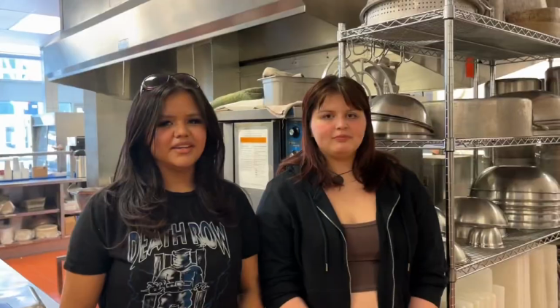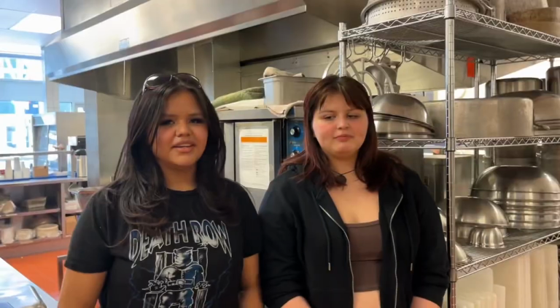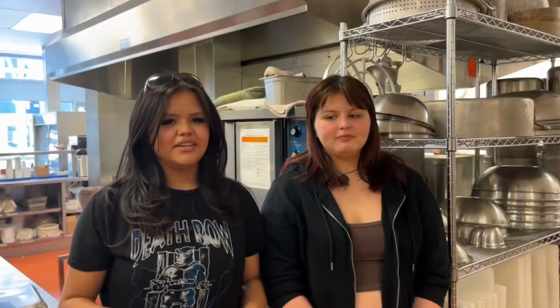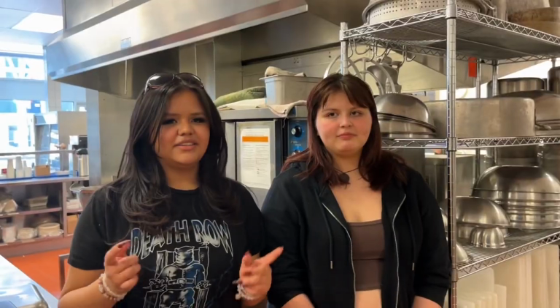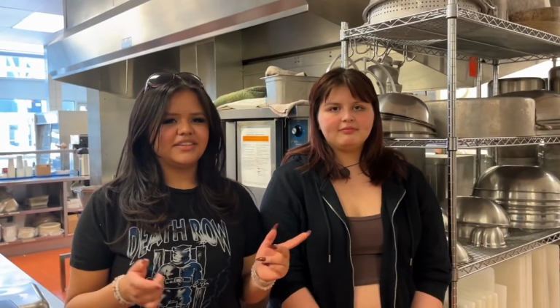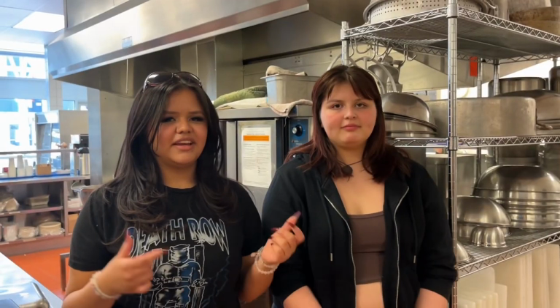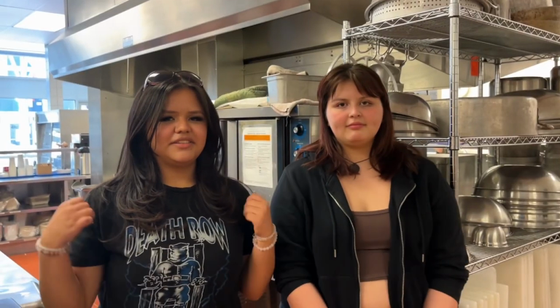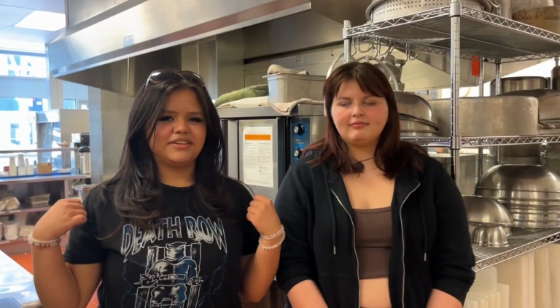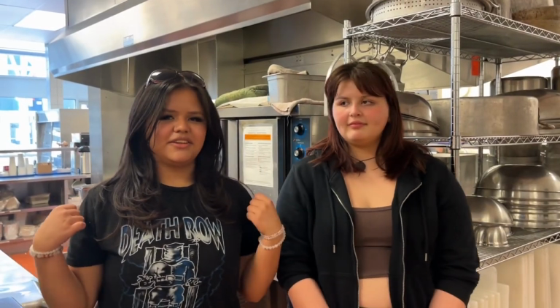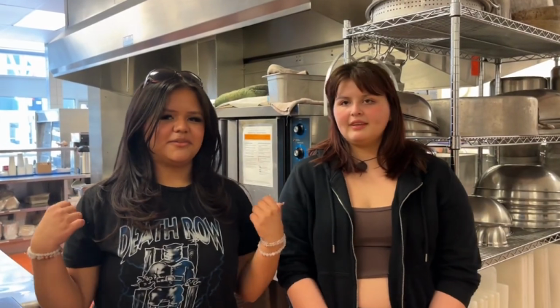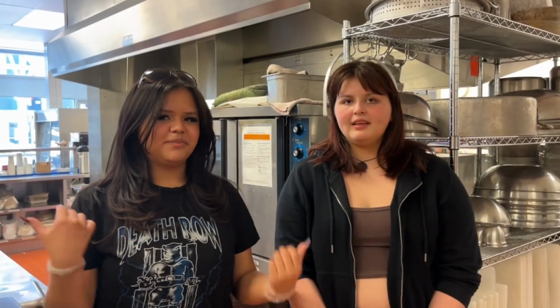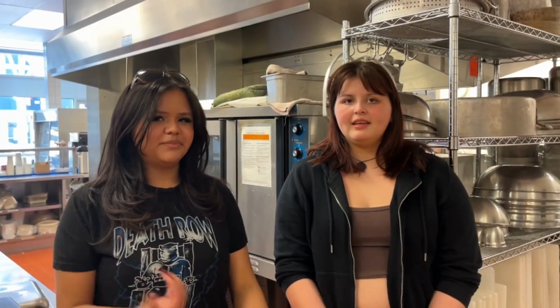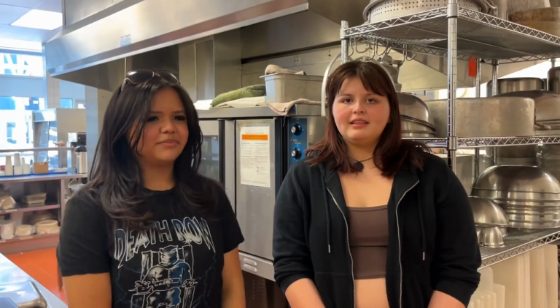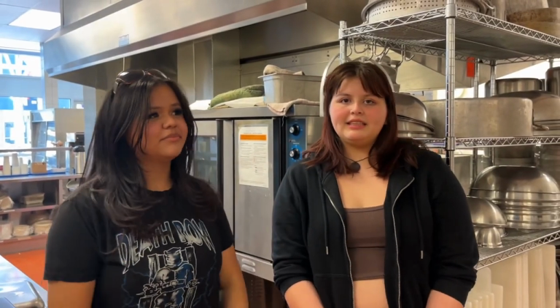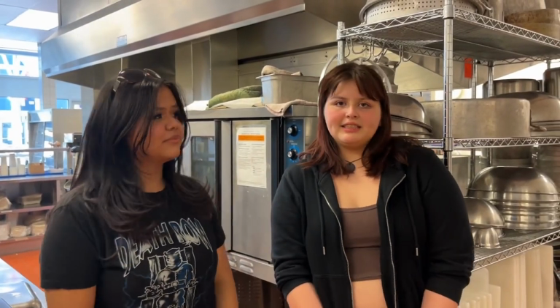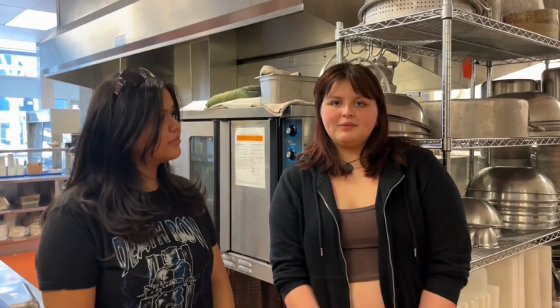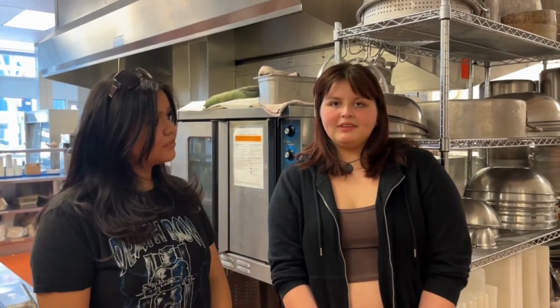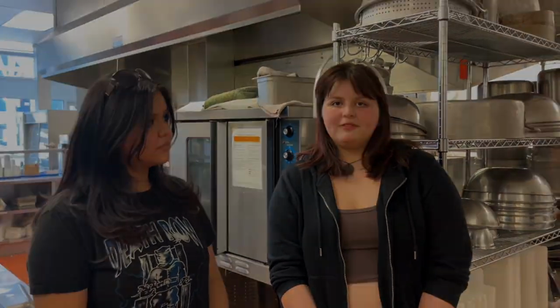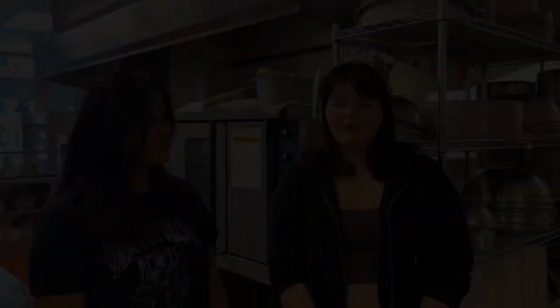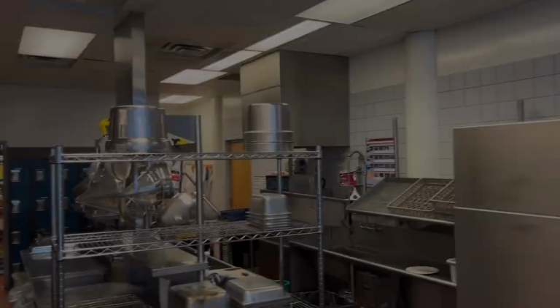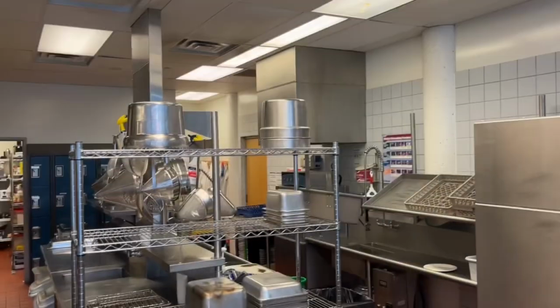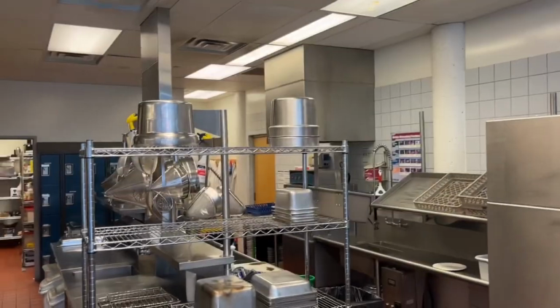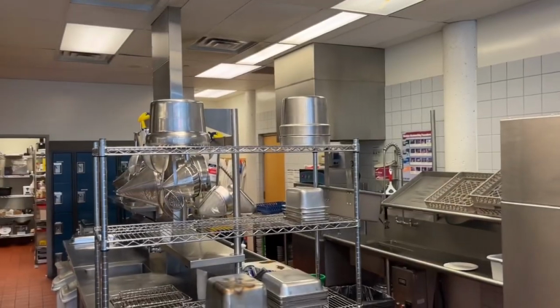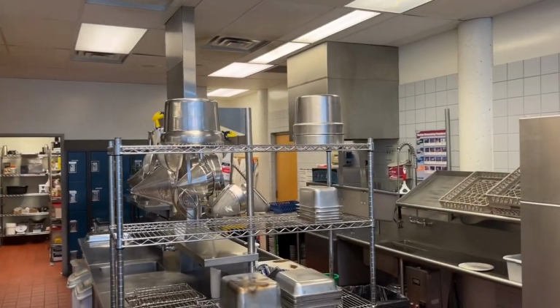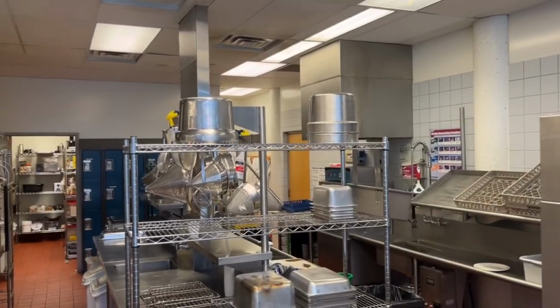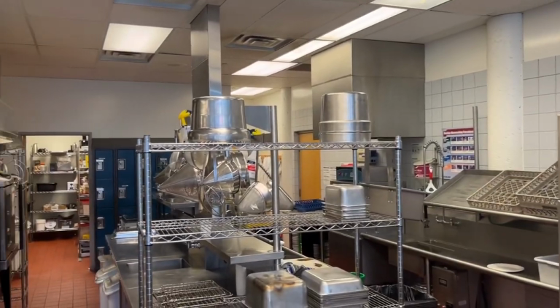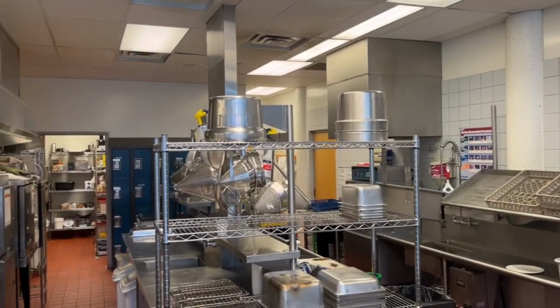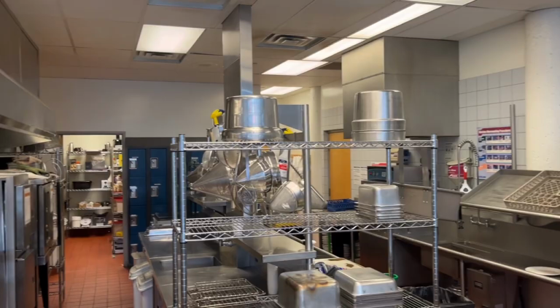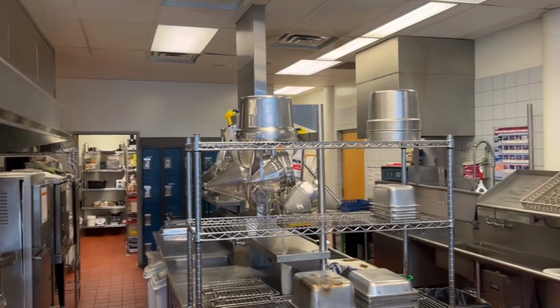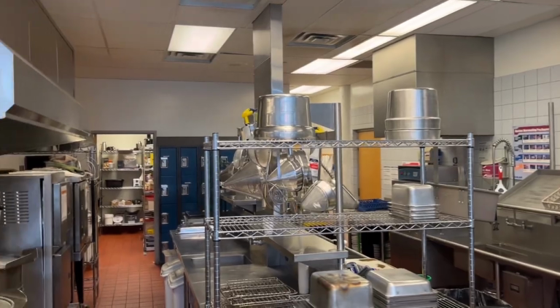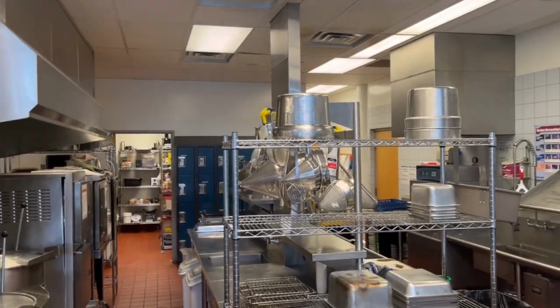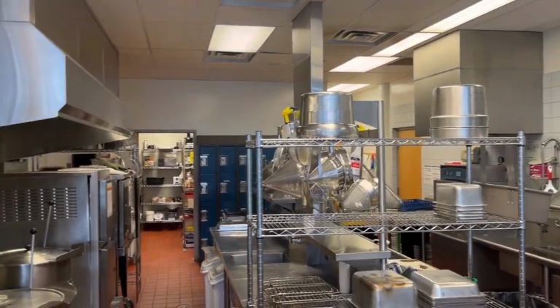Here's the cafeteria. This is where the food is made and served during lunch.